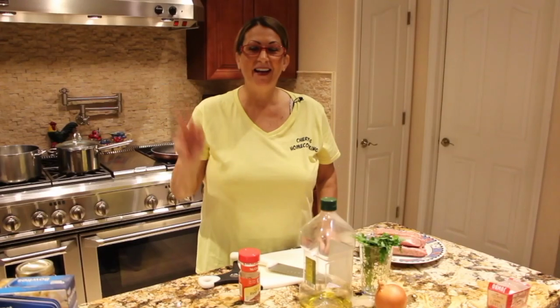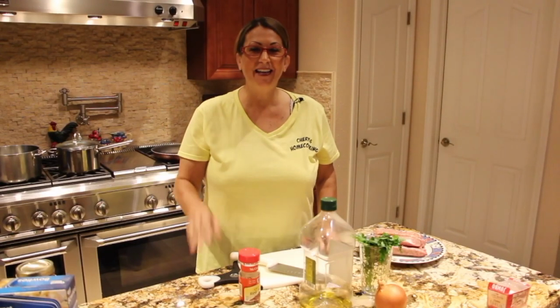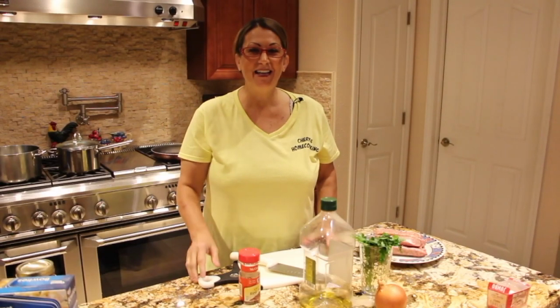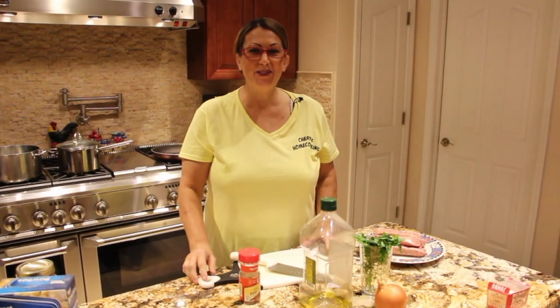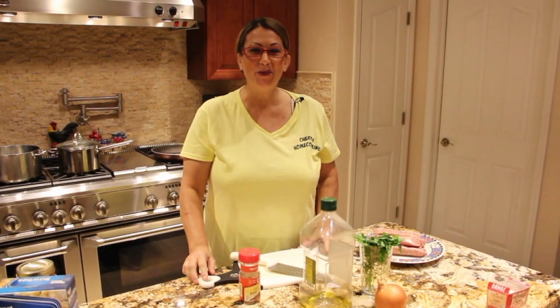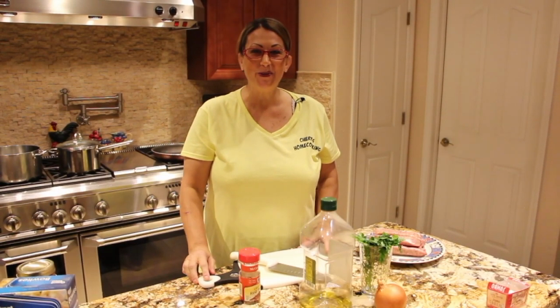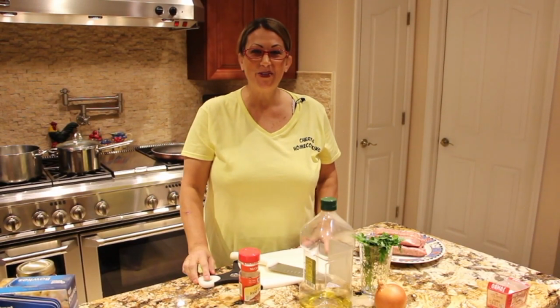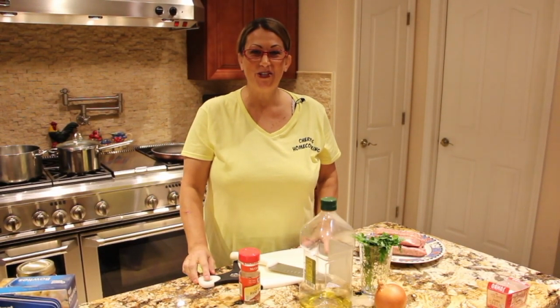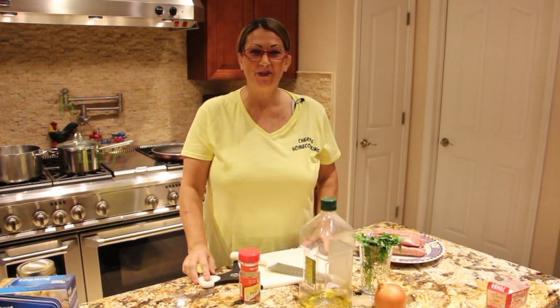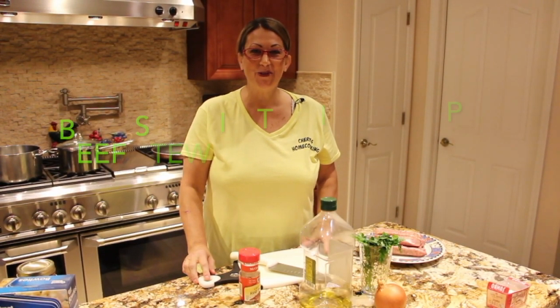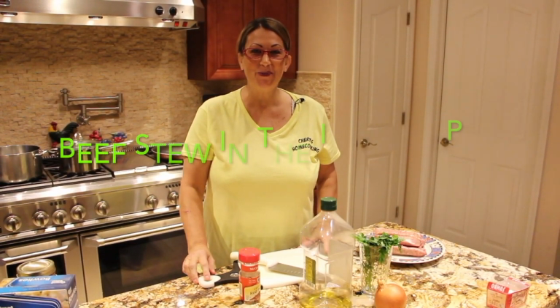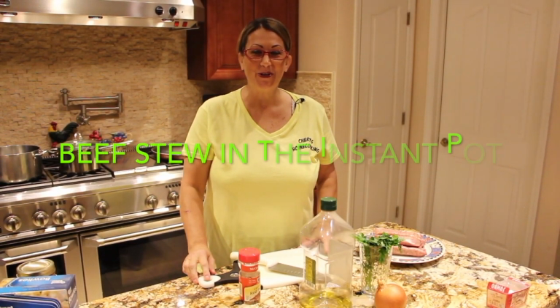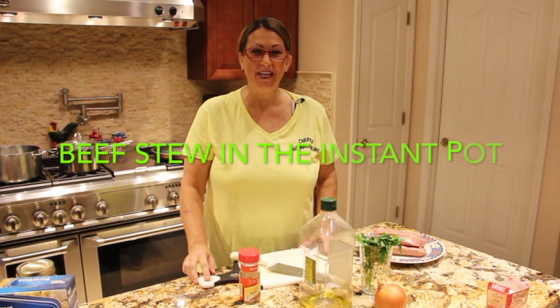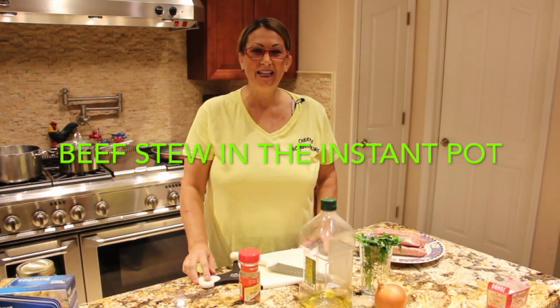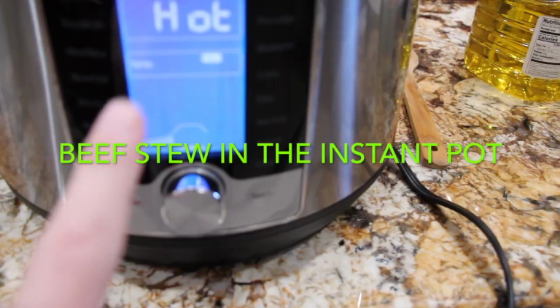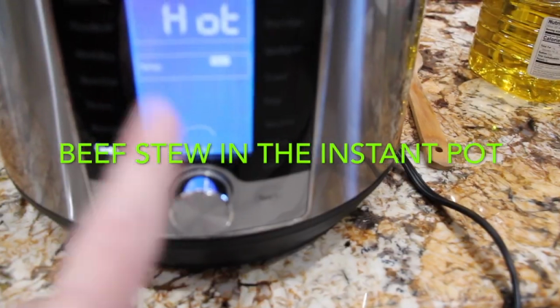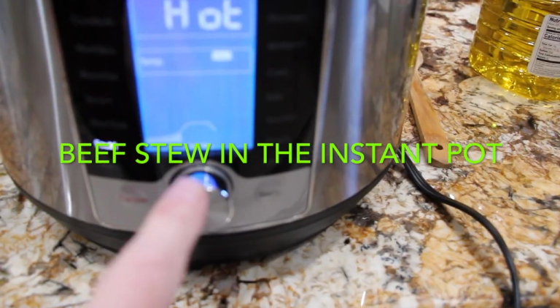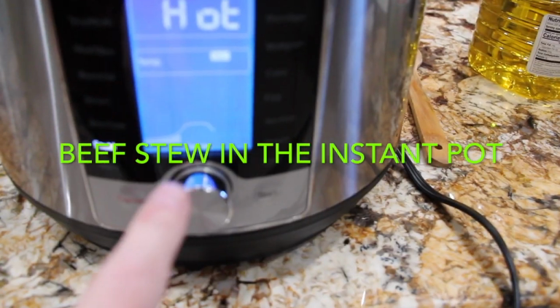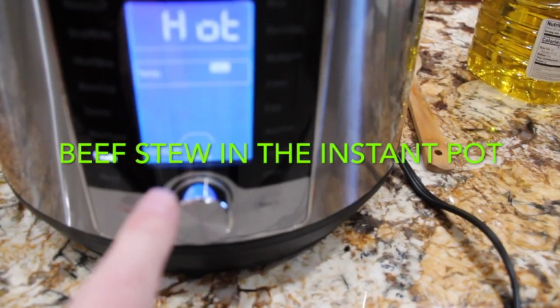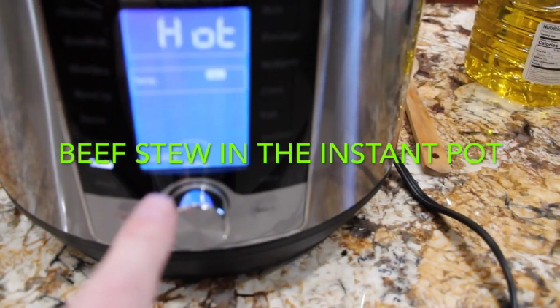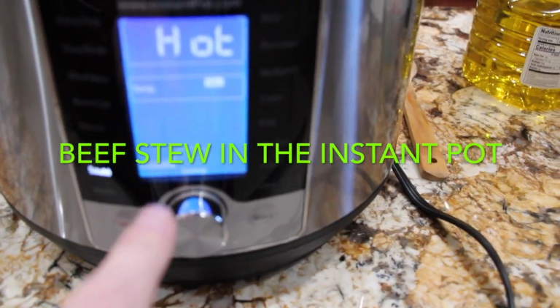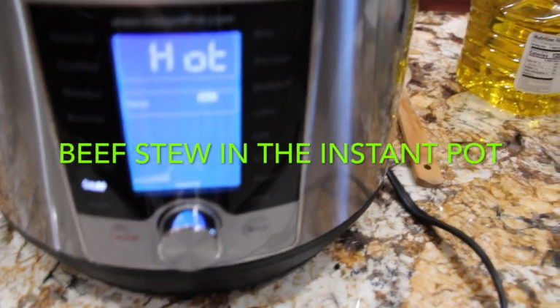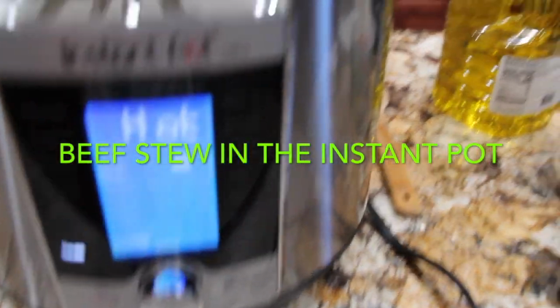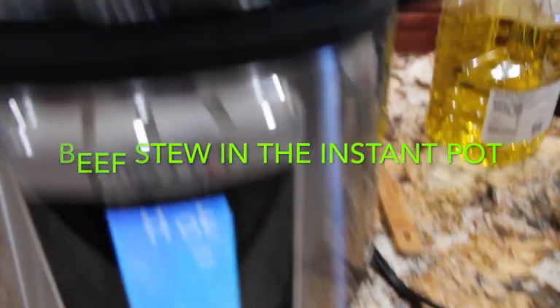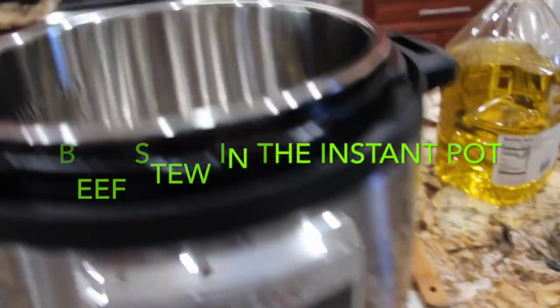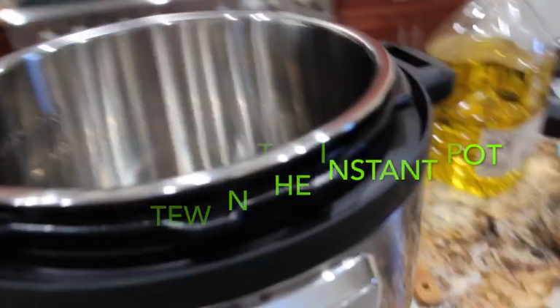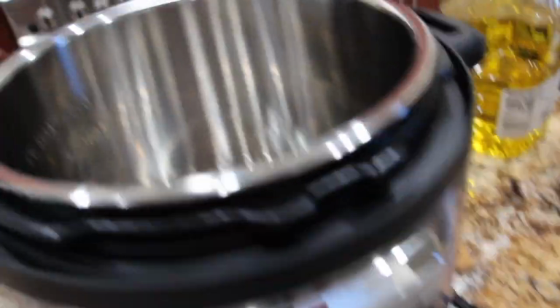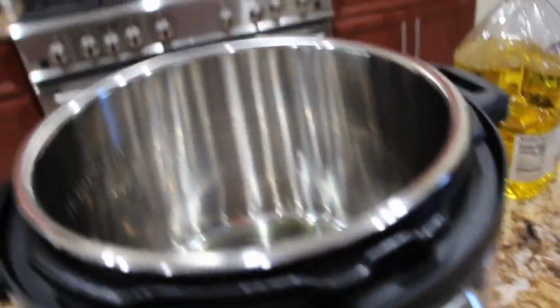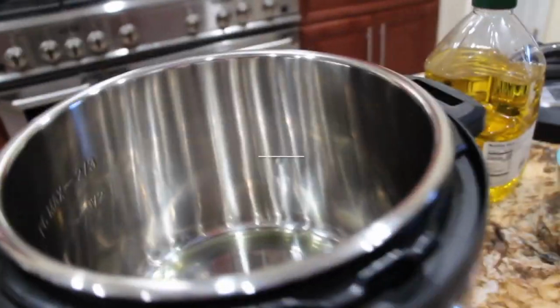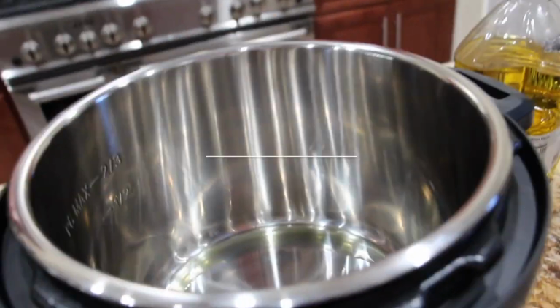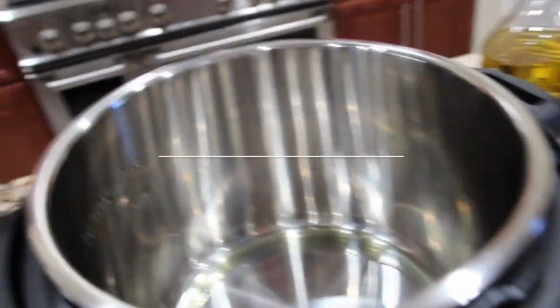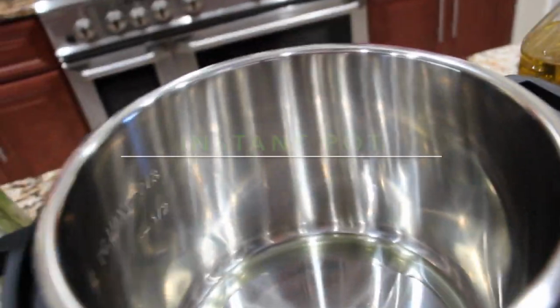Hi guys, welcome to Cheryl's Home Cooking. Now it's ready to place my stew meat inside.